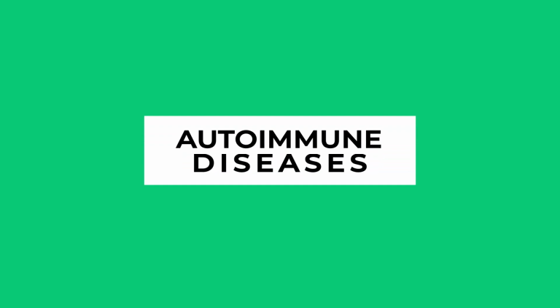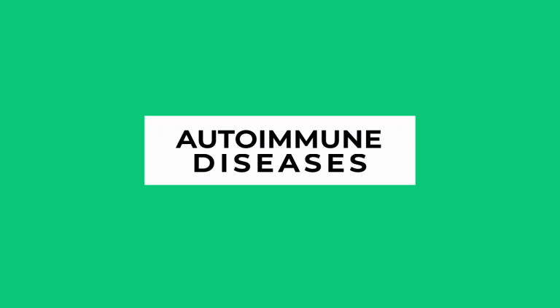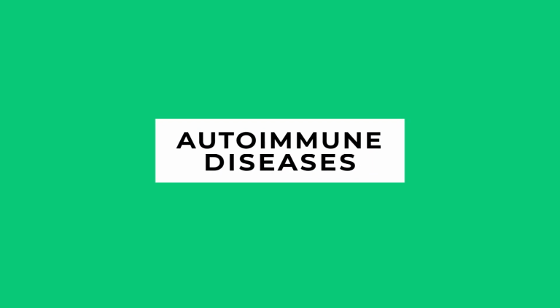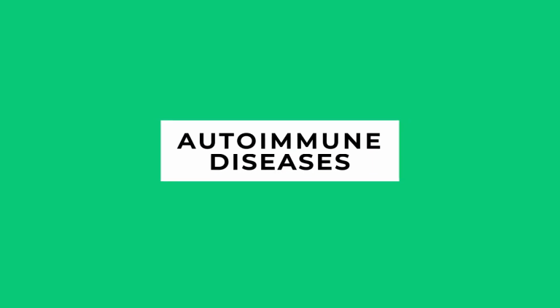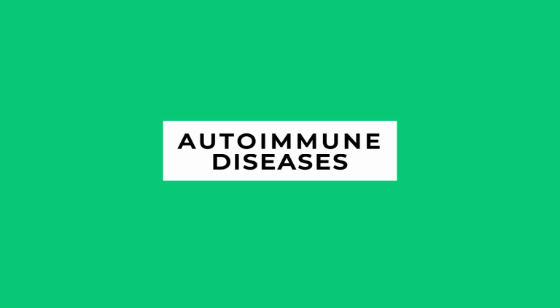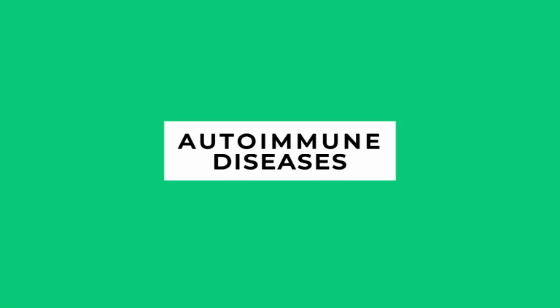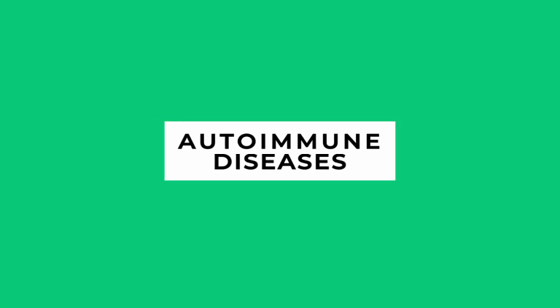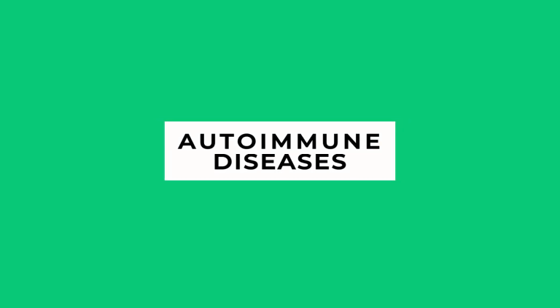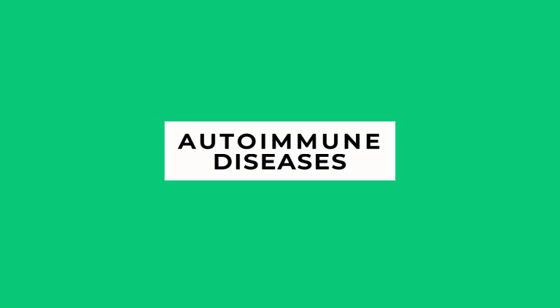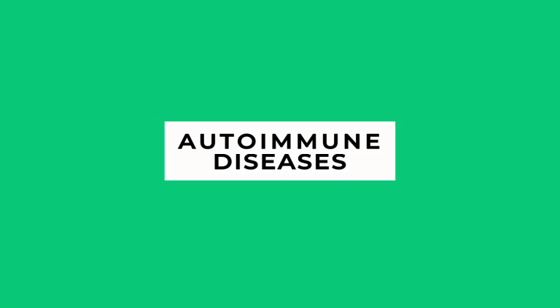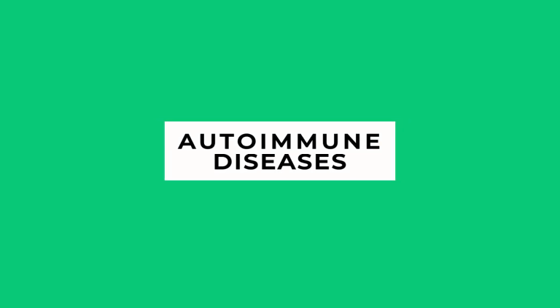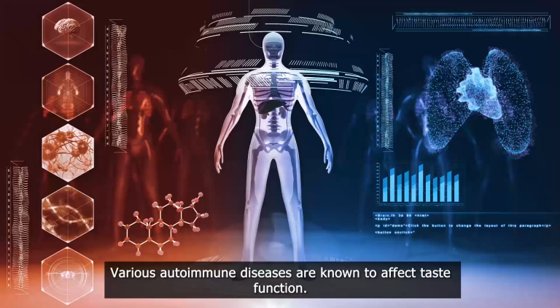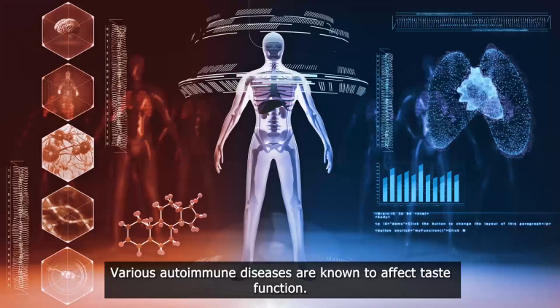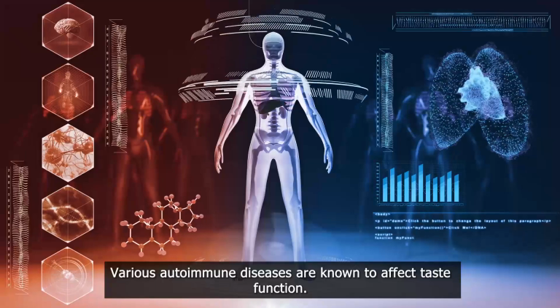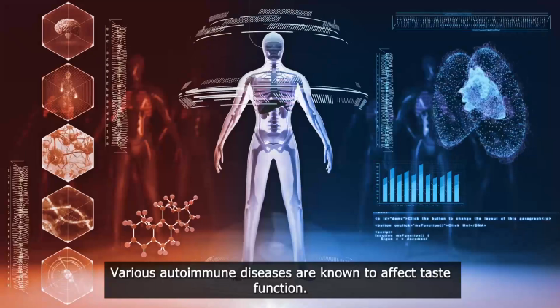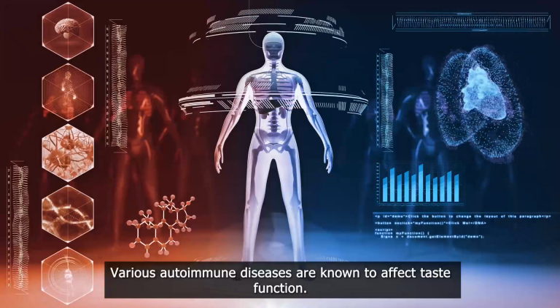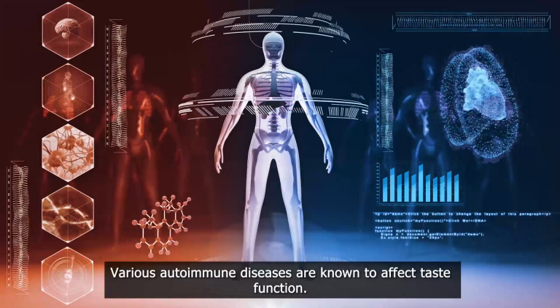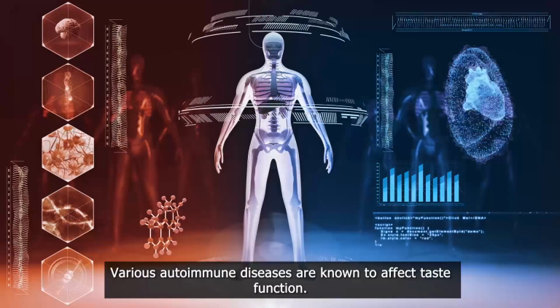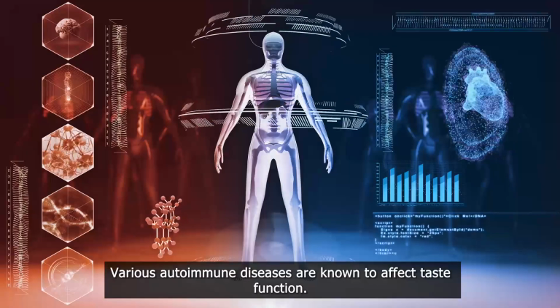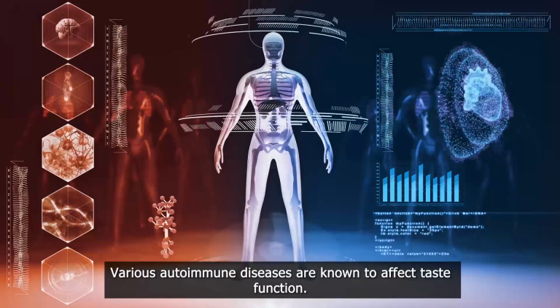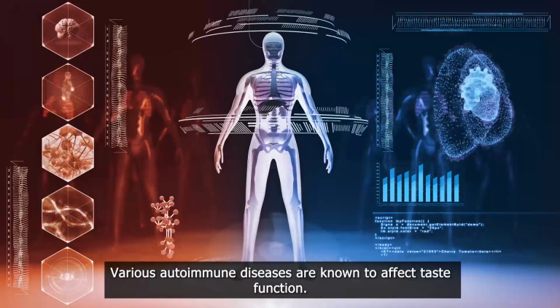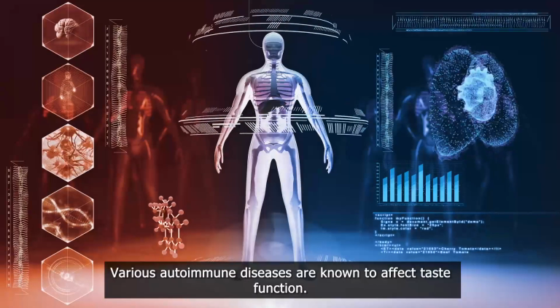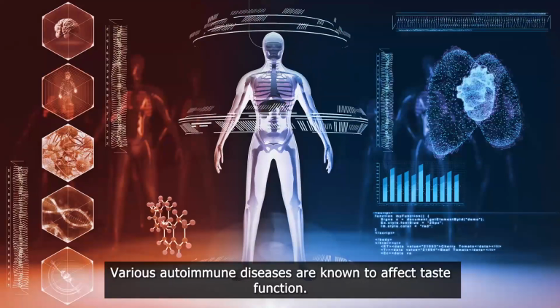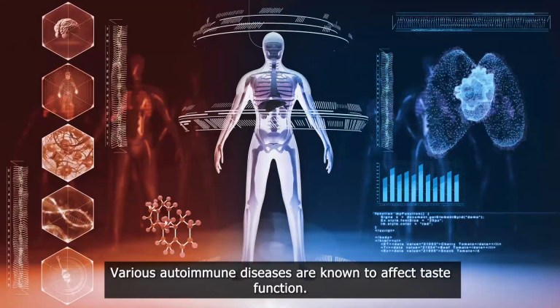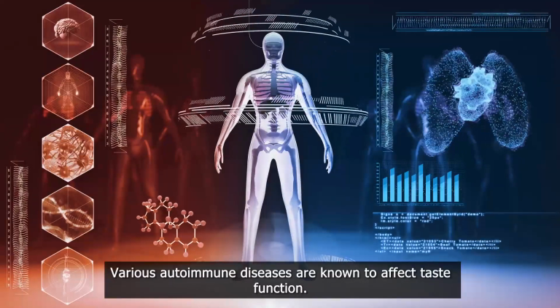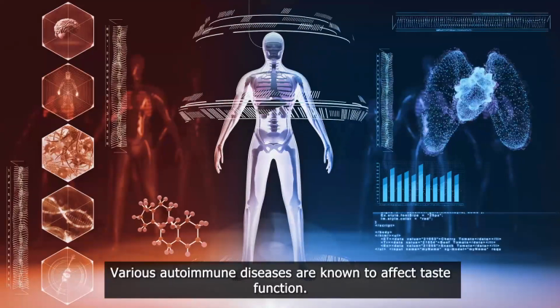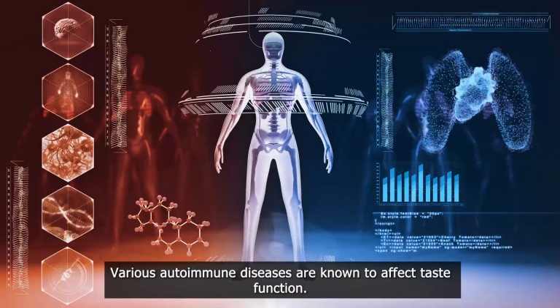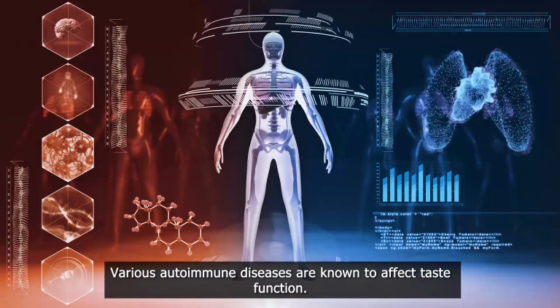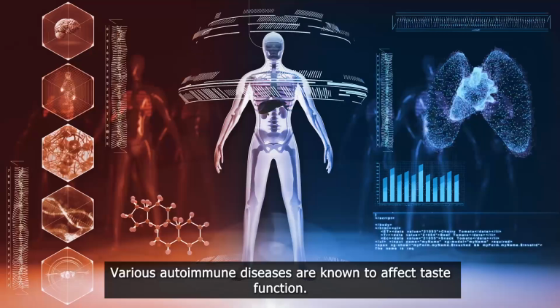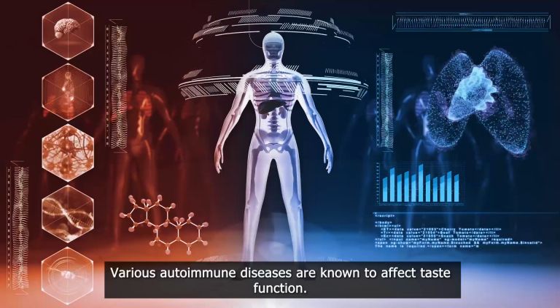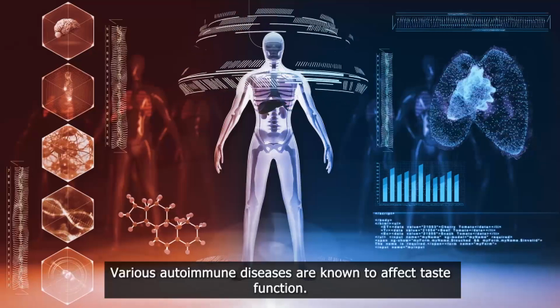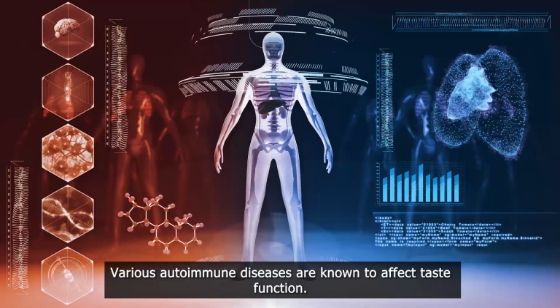Autoimmune diseases. Various autoimmune diseases are known to affect taste function.